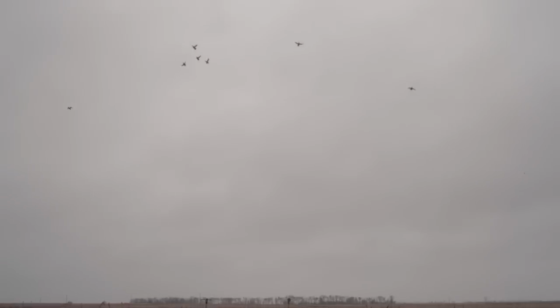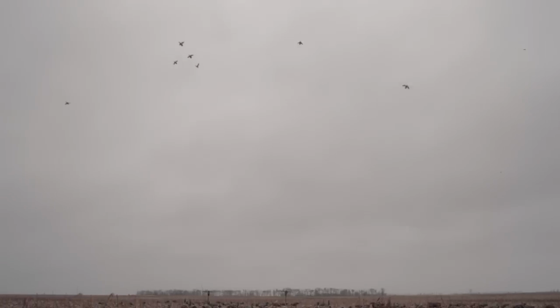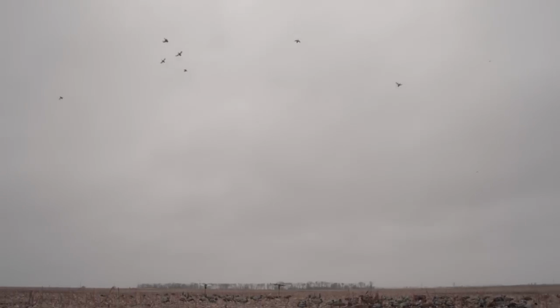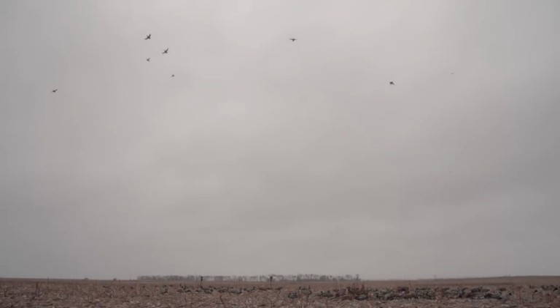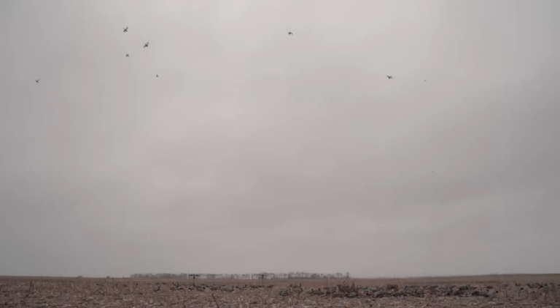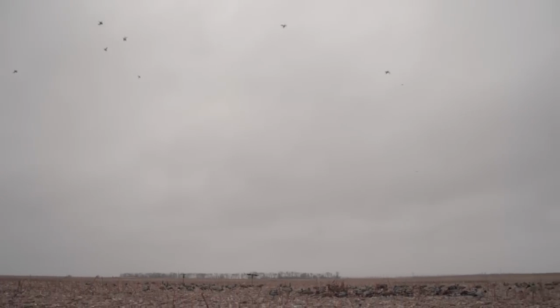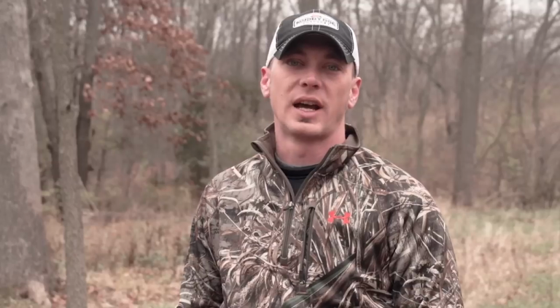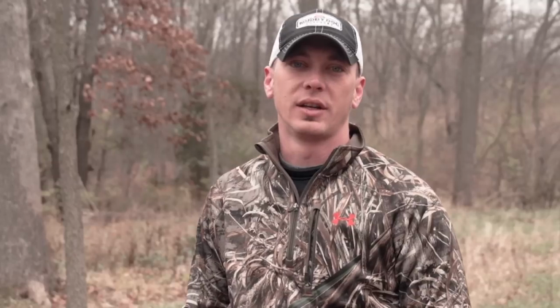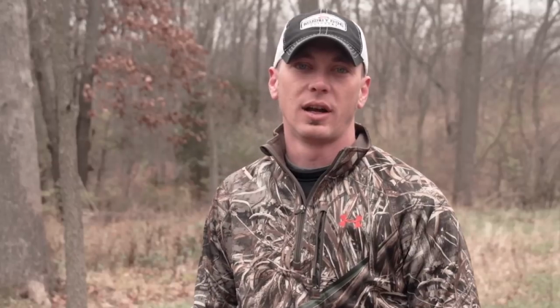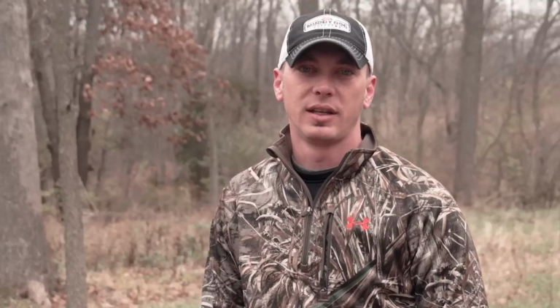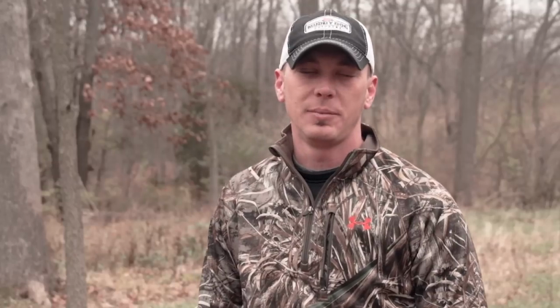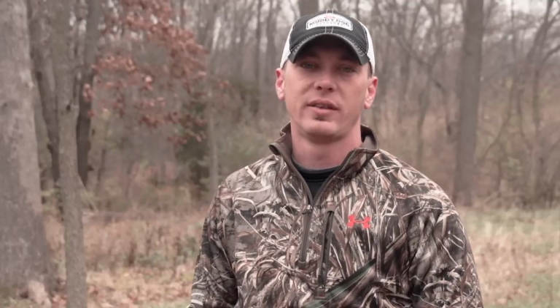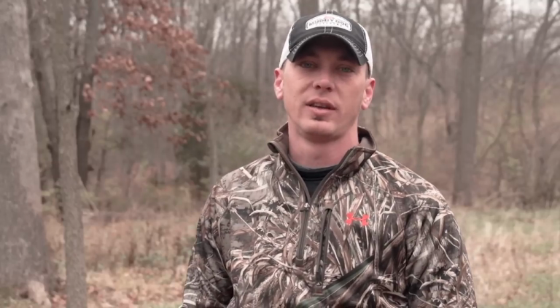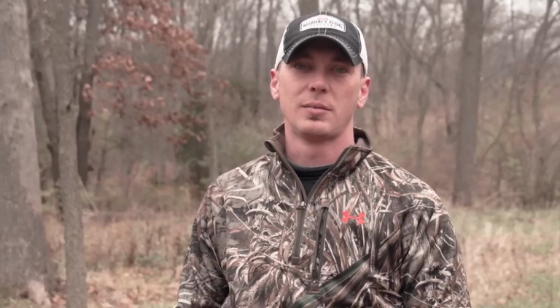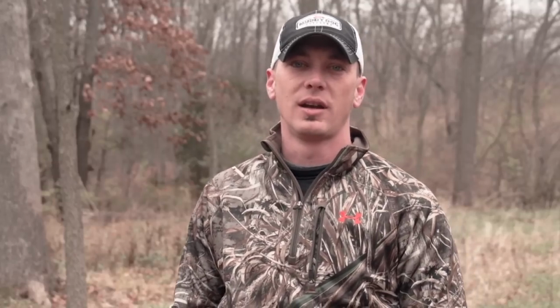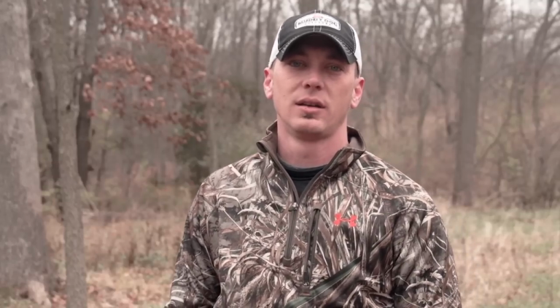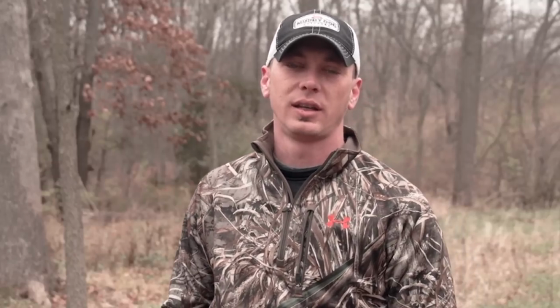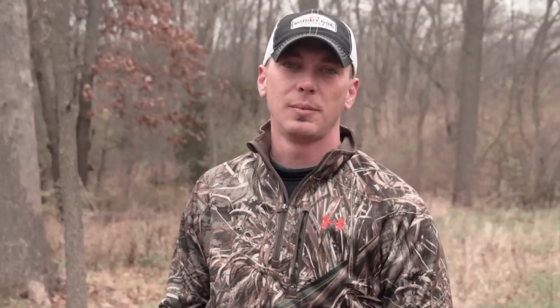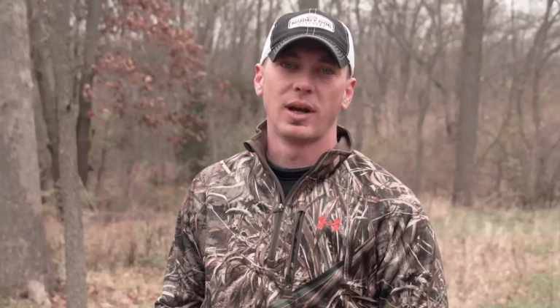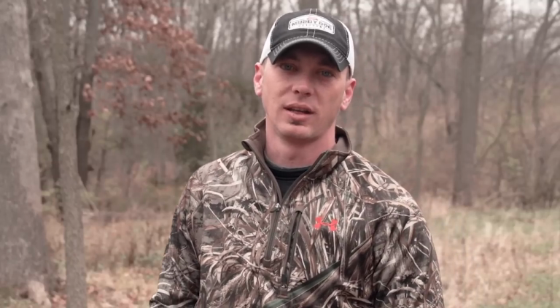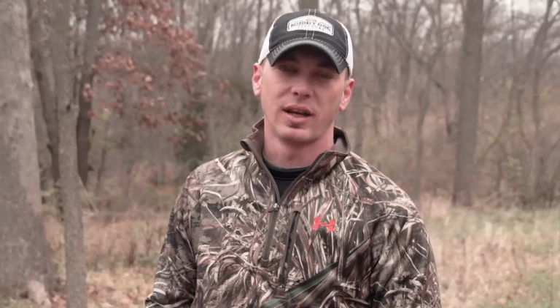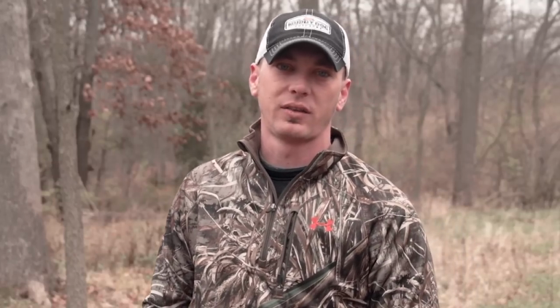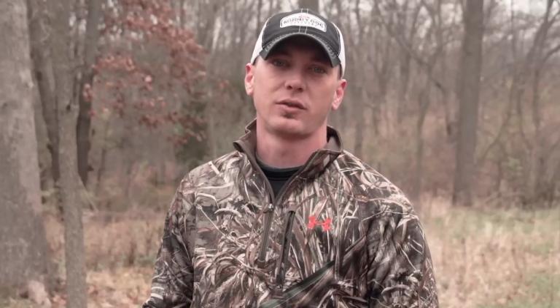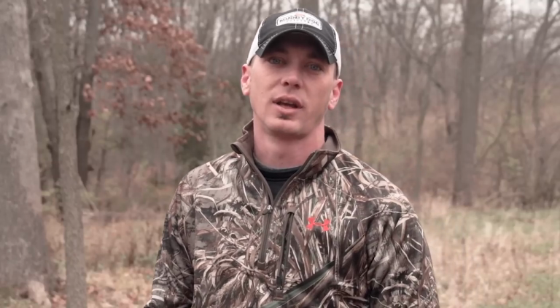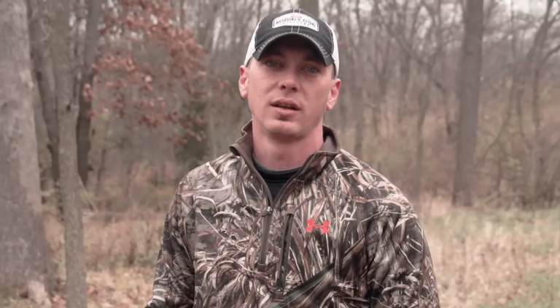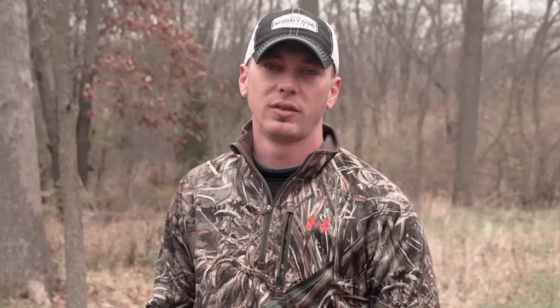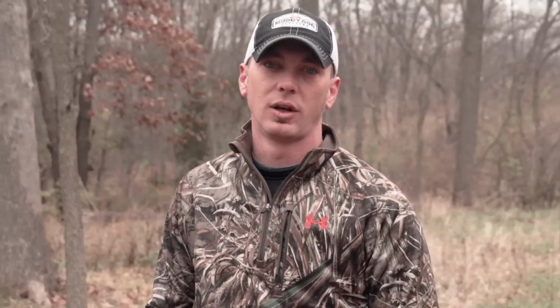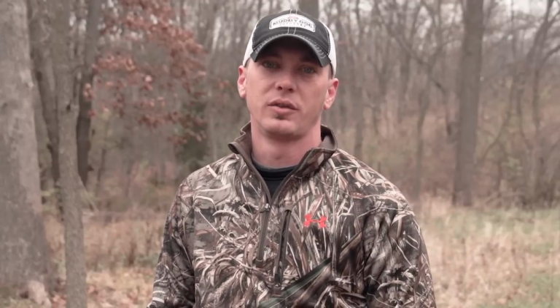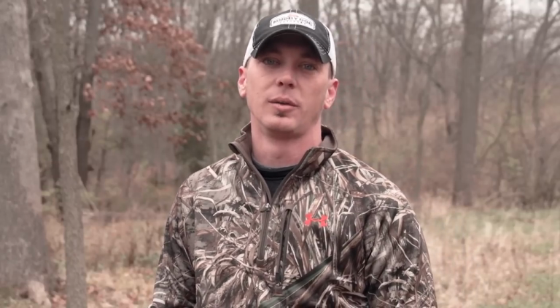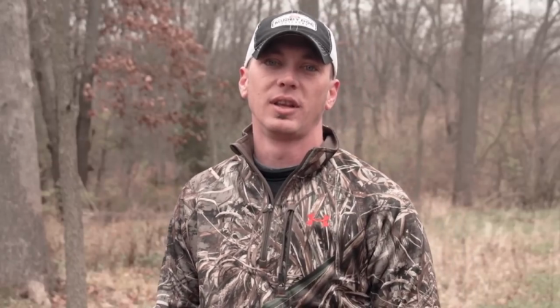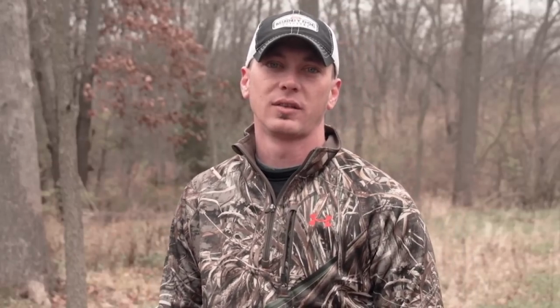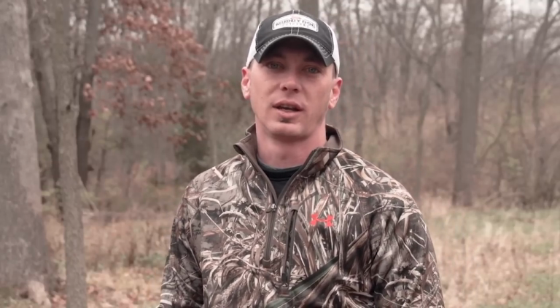So the next time you're out scouting and hunting, keep these things in mind - and remember that the X yesterday isn't always going to be the X today.